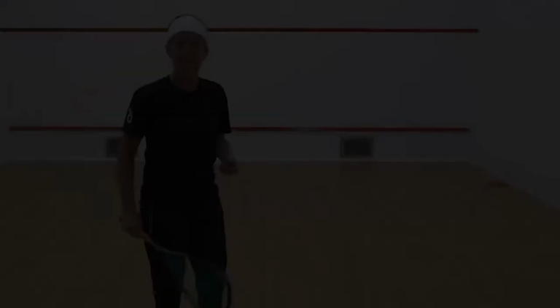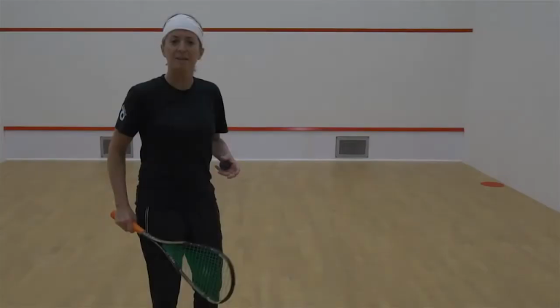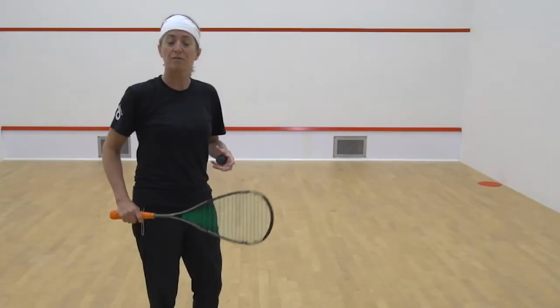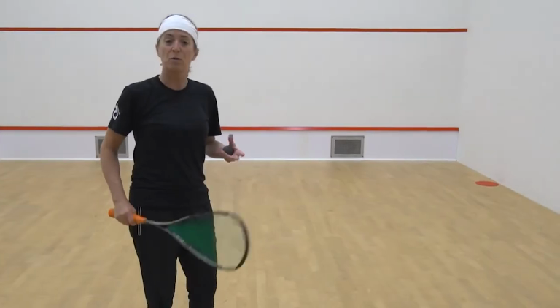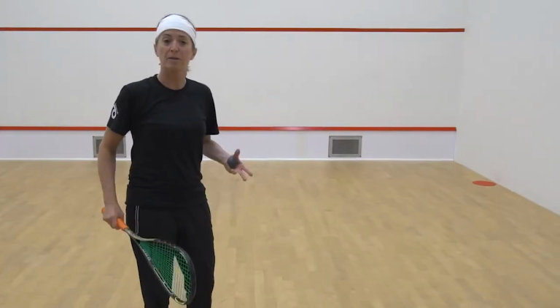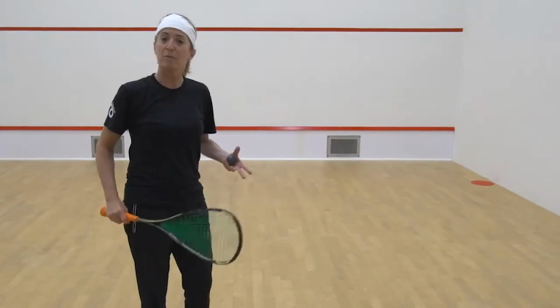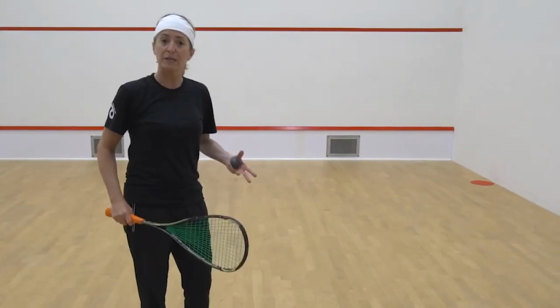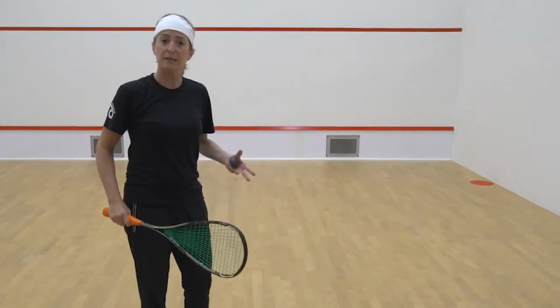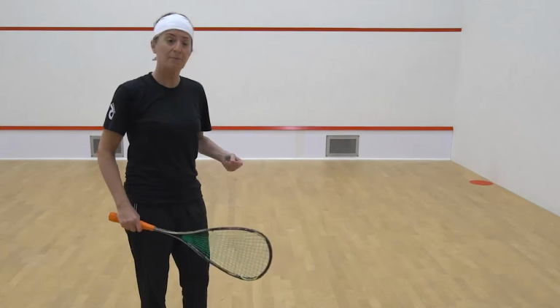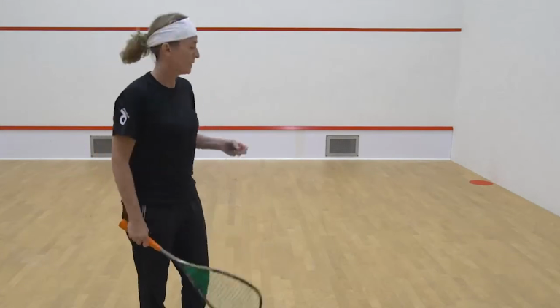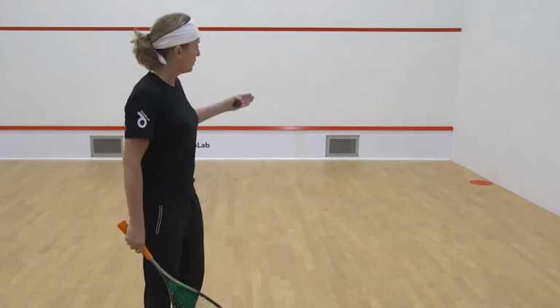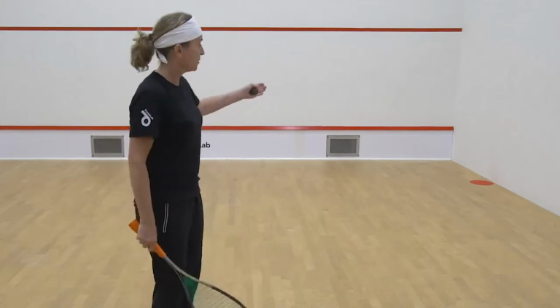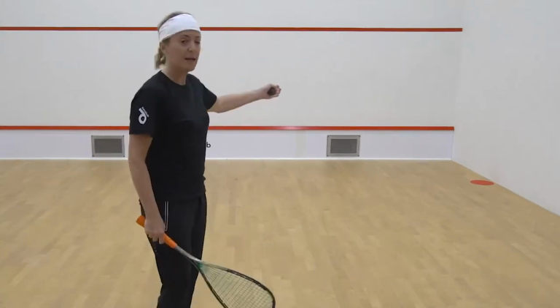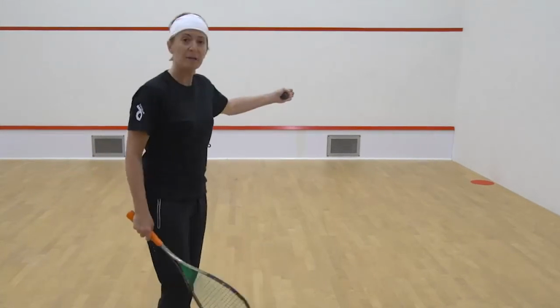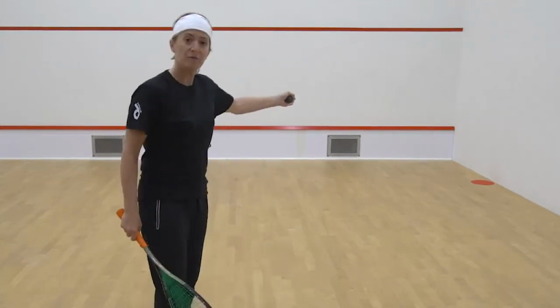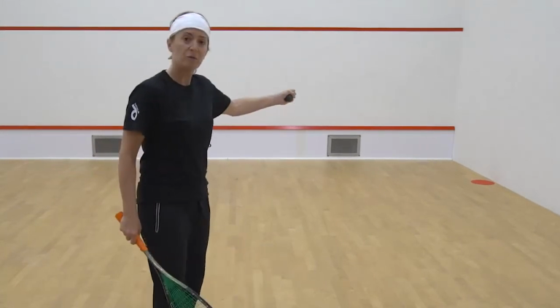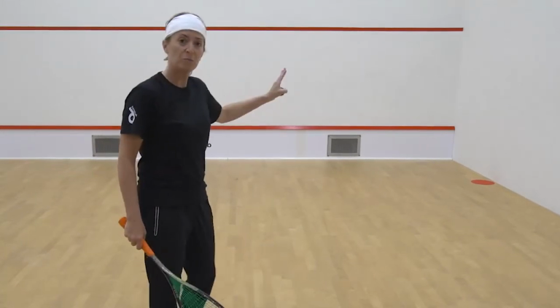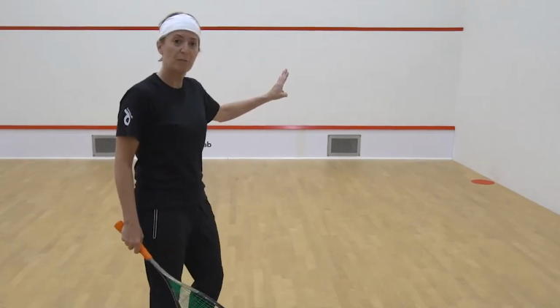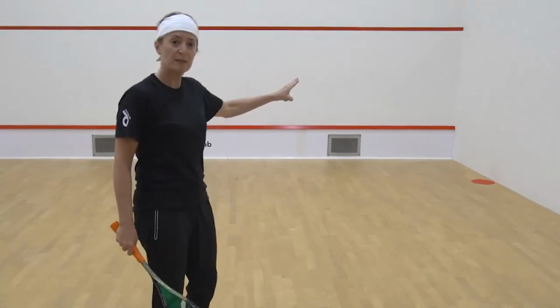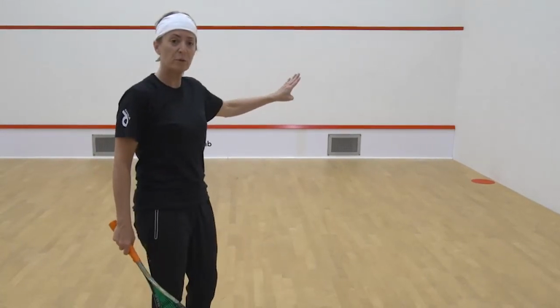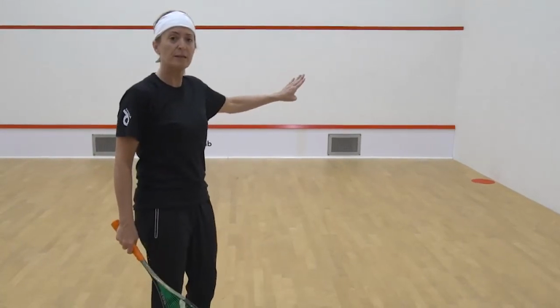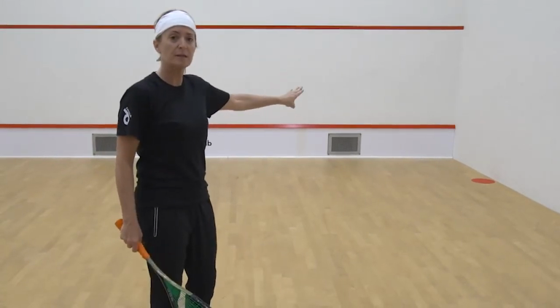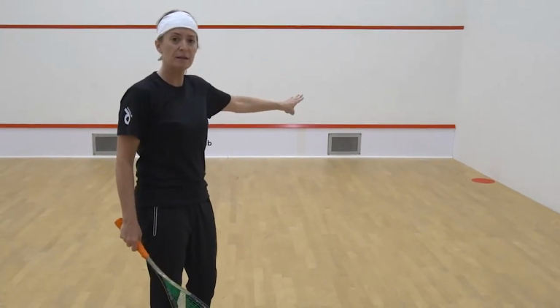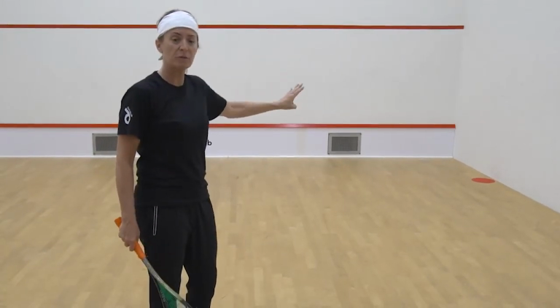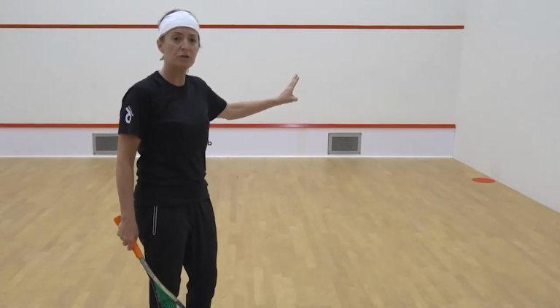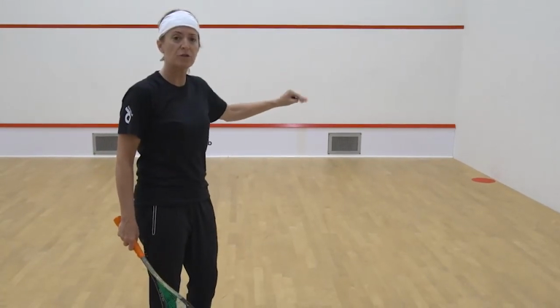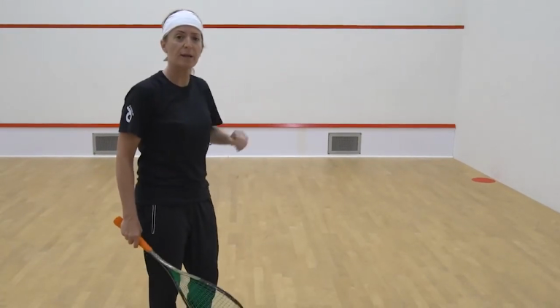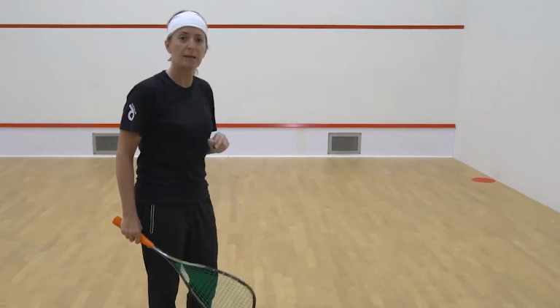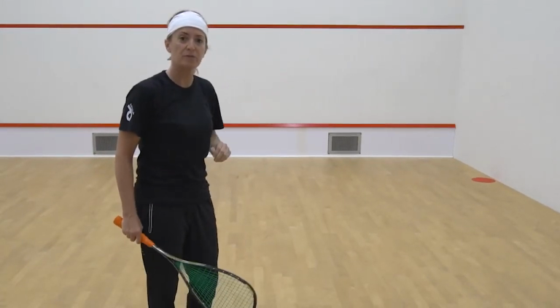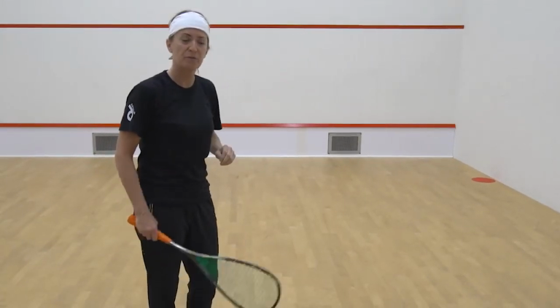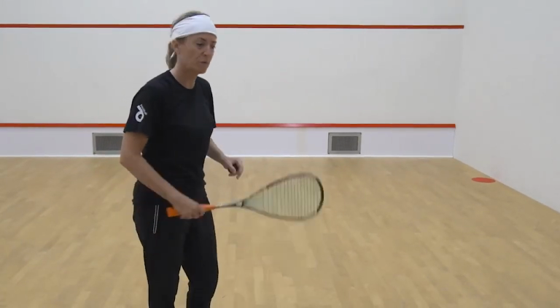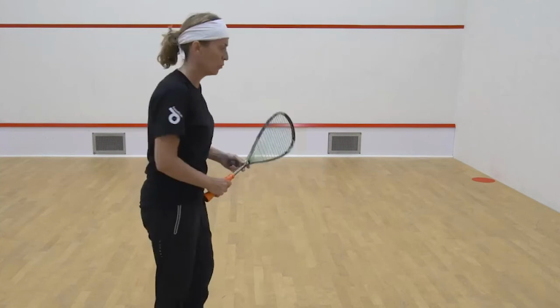It's a forehand drop feed. You're going to be aiming for the ball bouncing within the target, which is two racket lengths from the front wall.